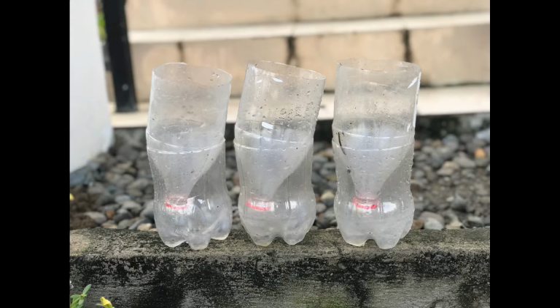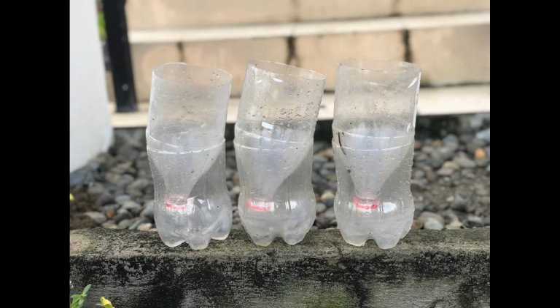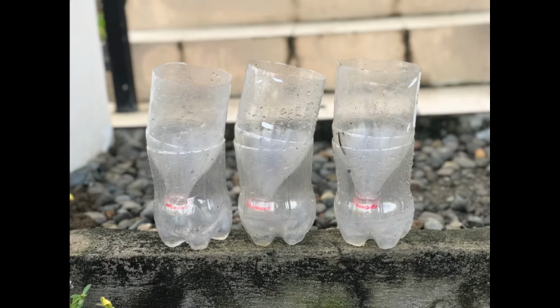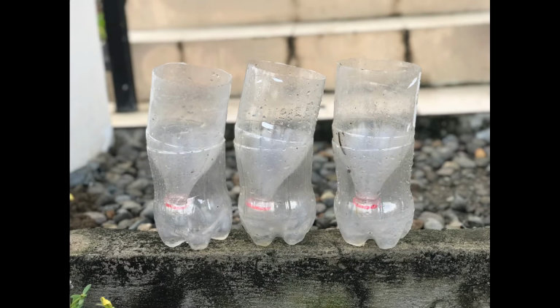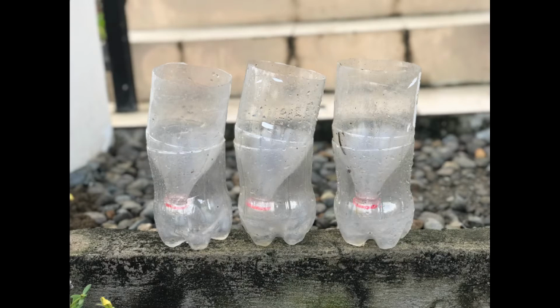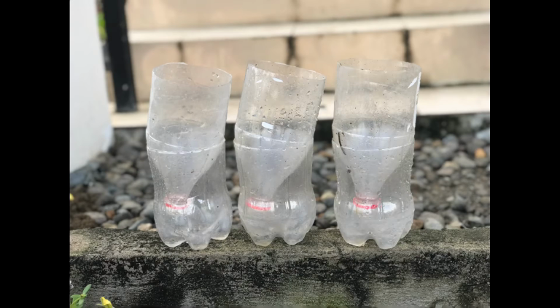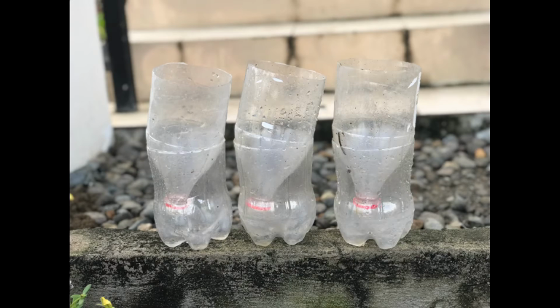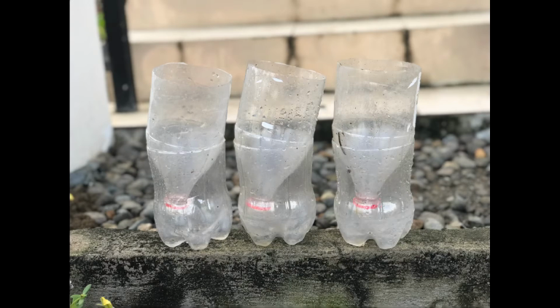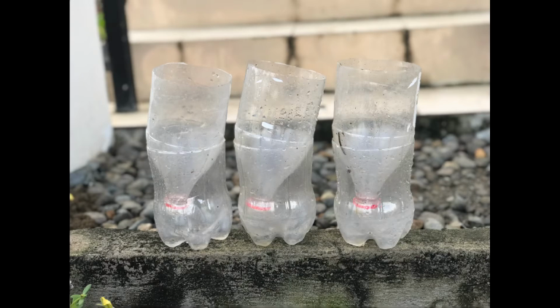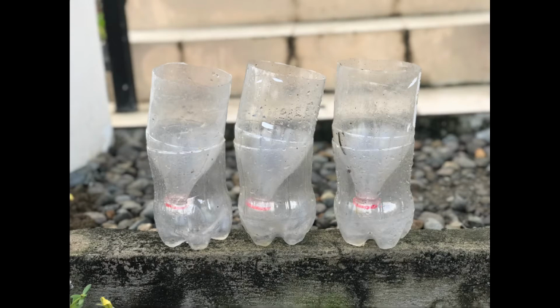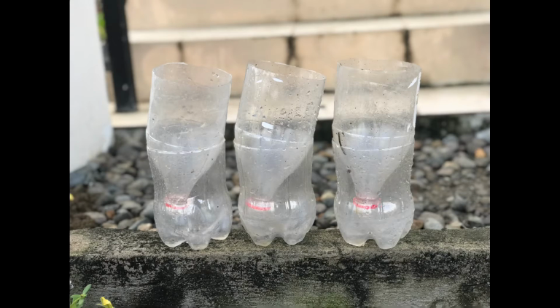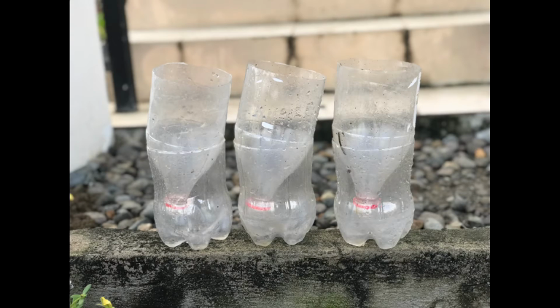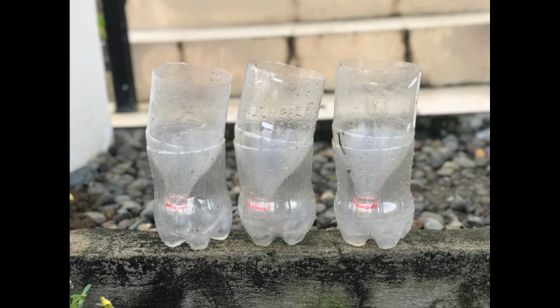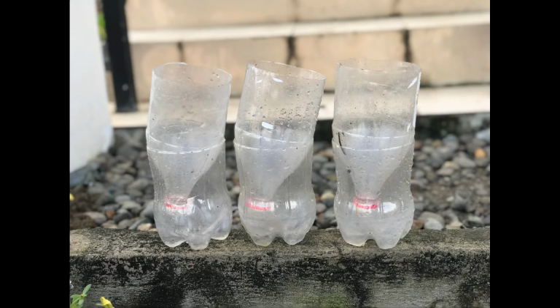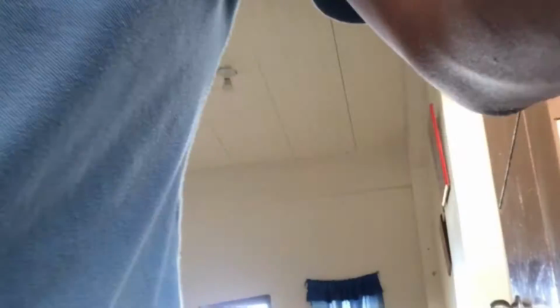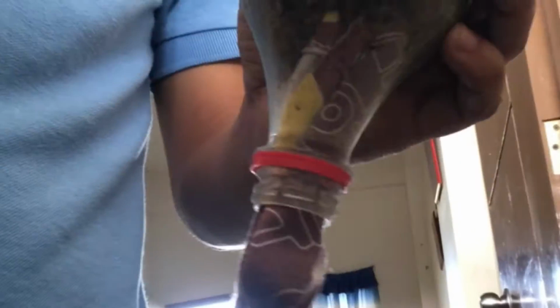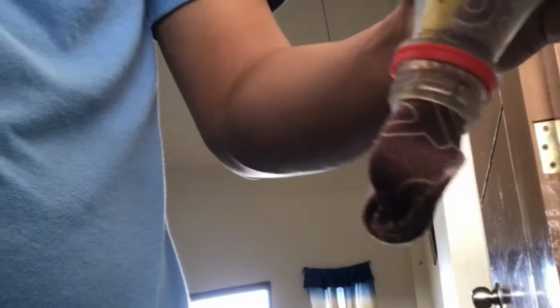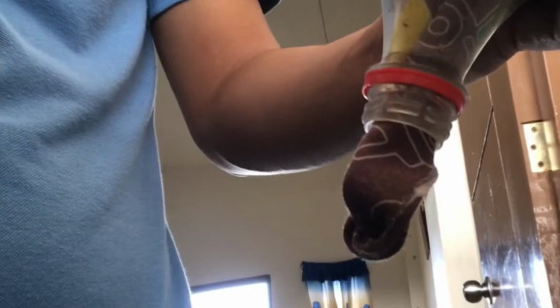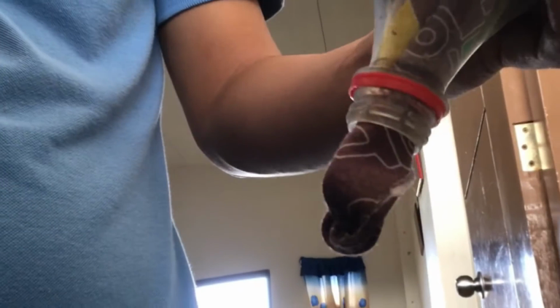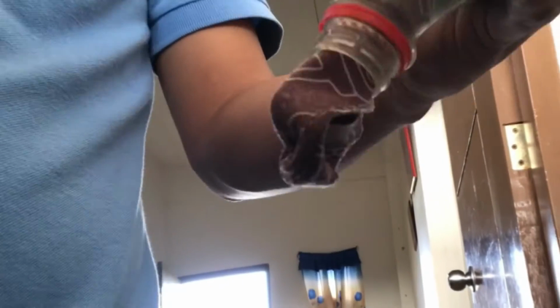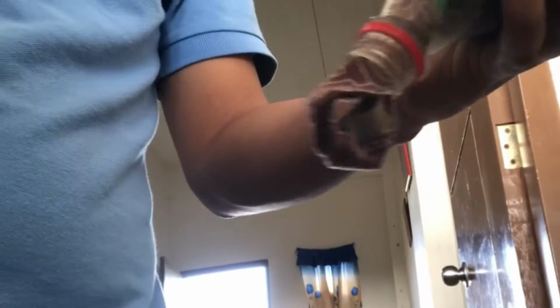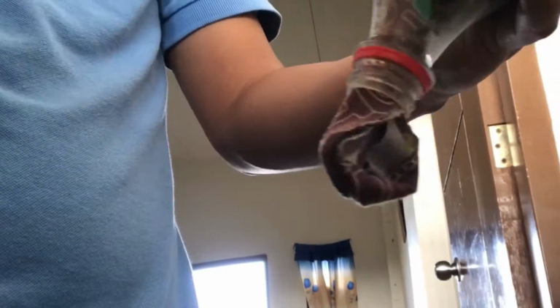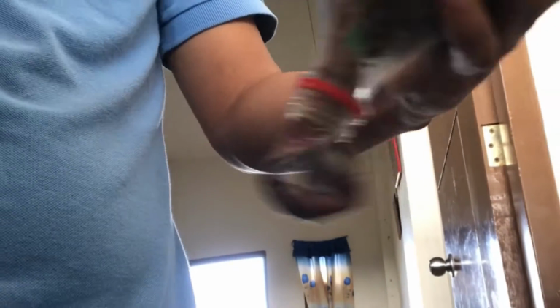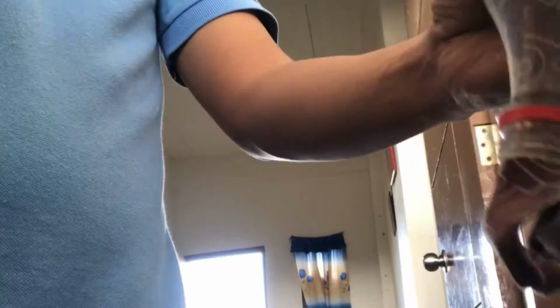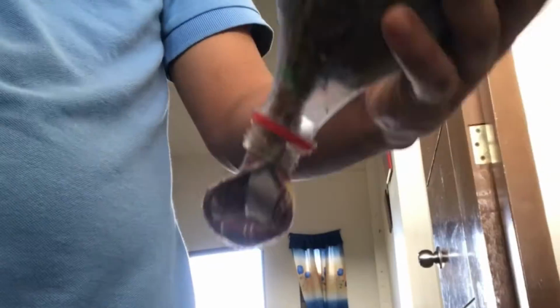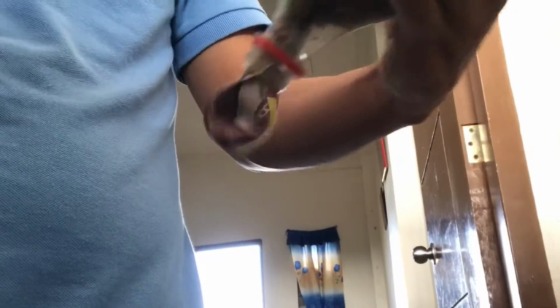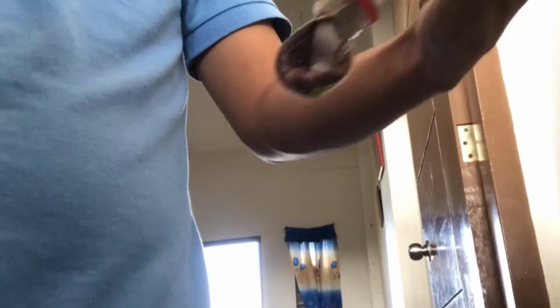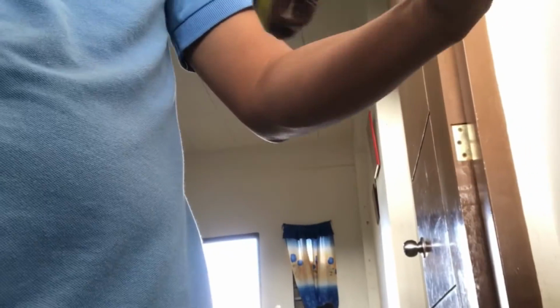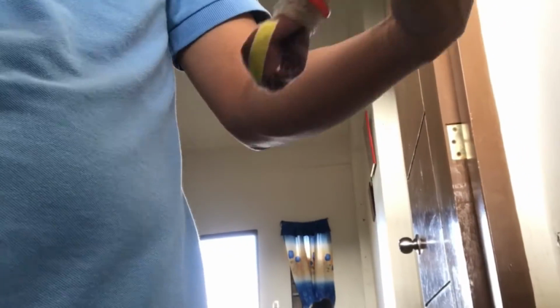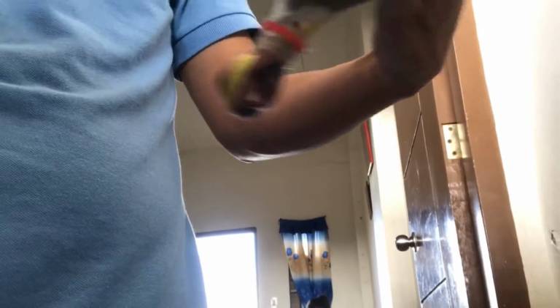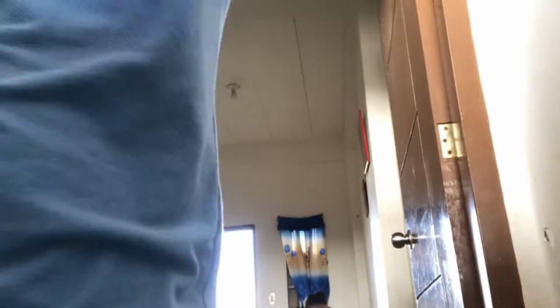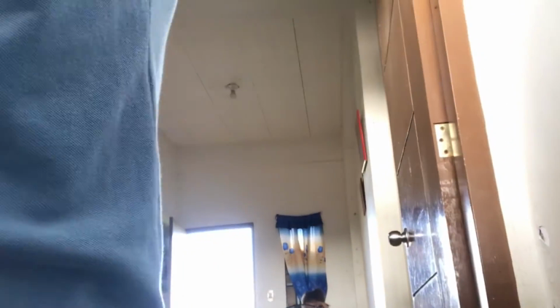I cut the bottles first and put holes in them. I used wire and heated it to make the bottle holes.